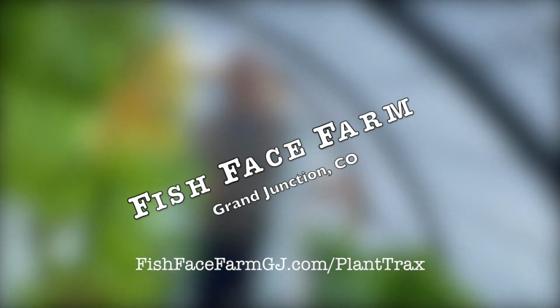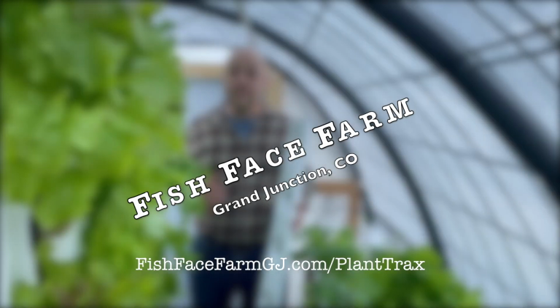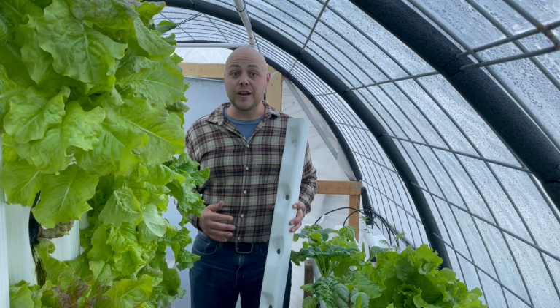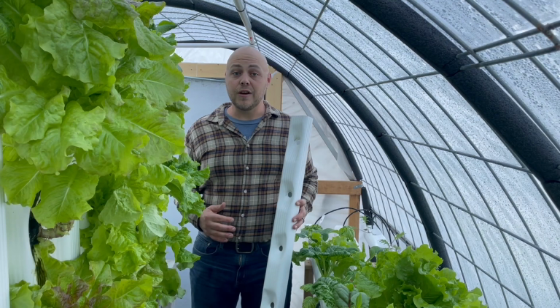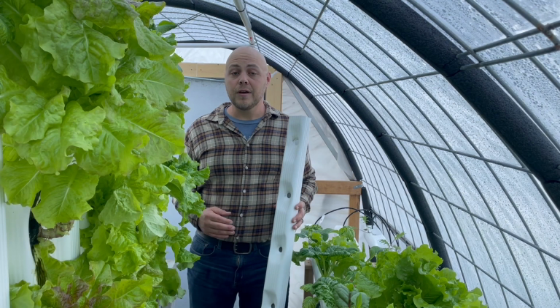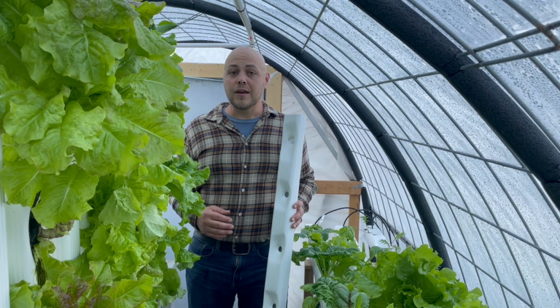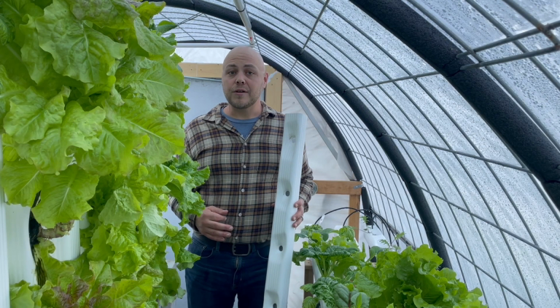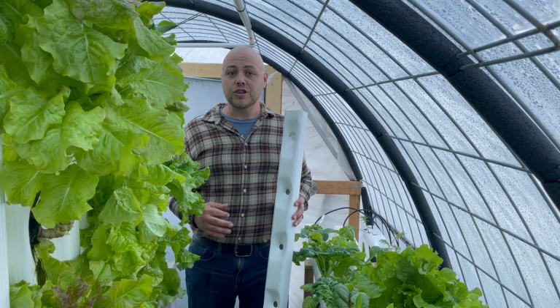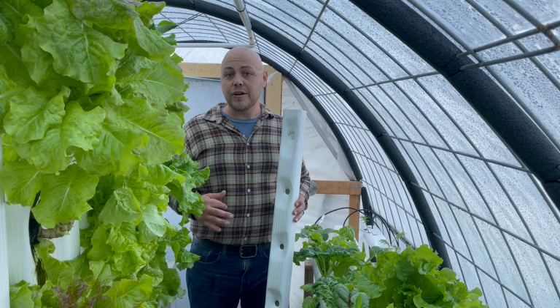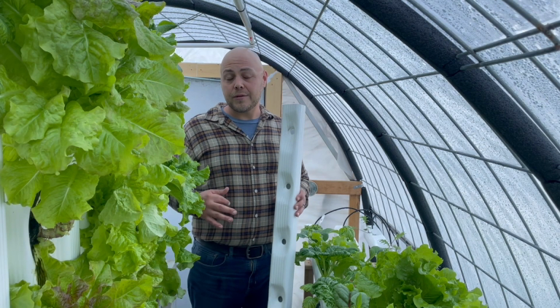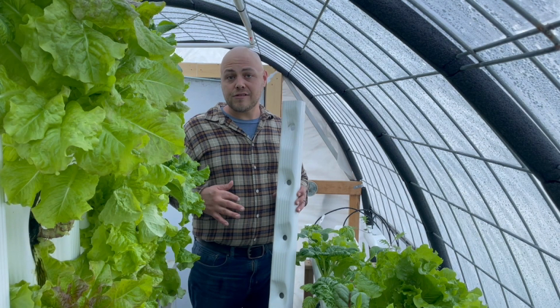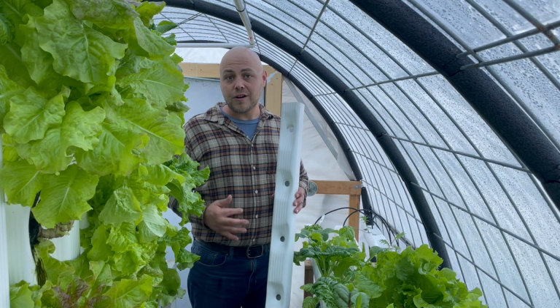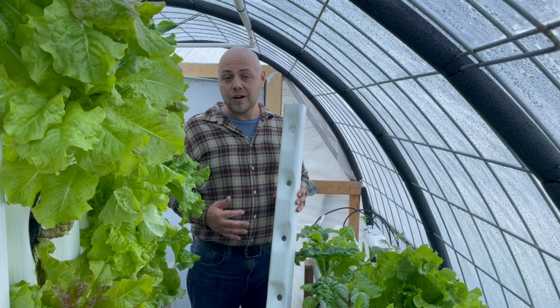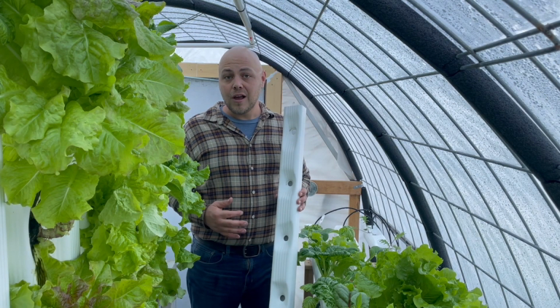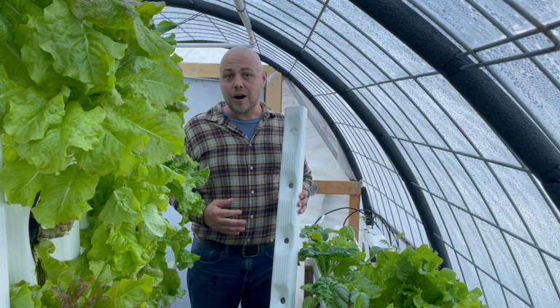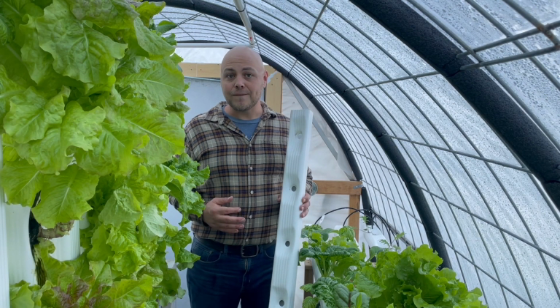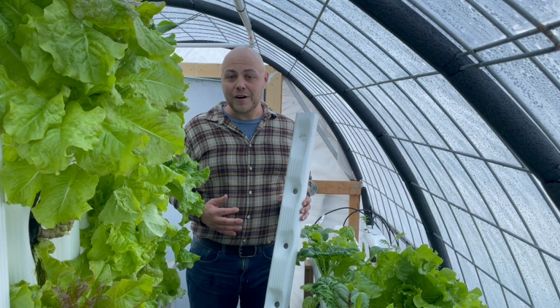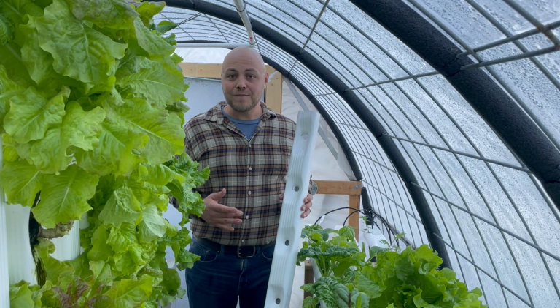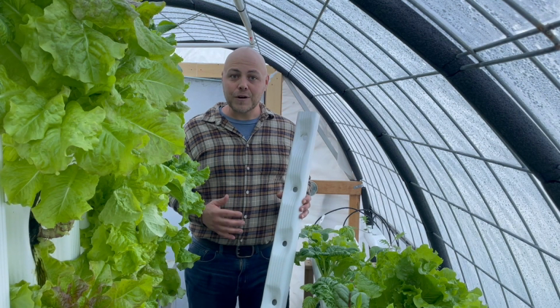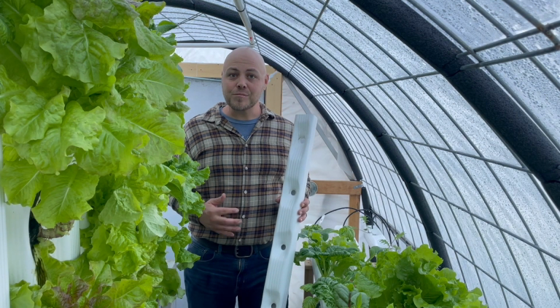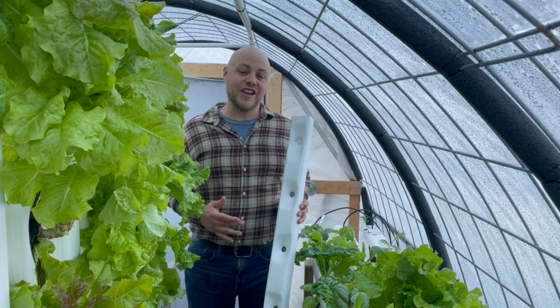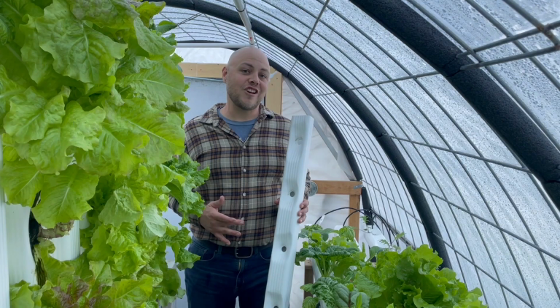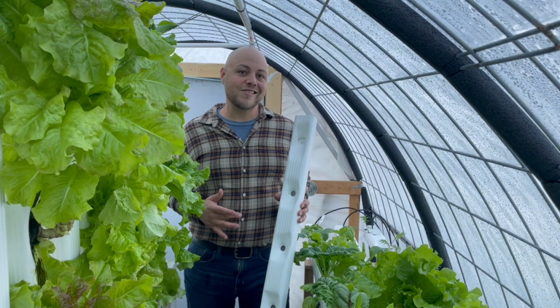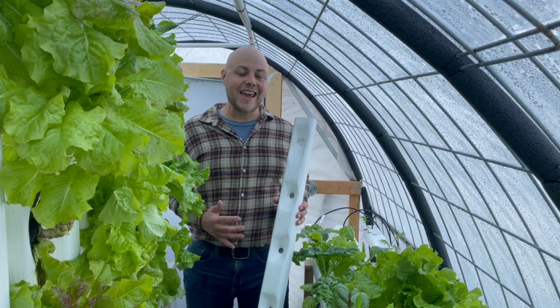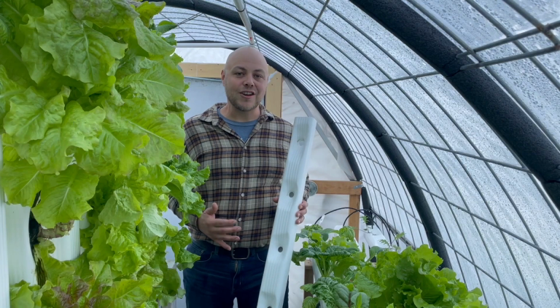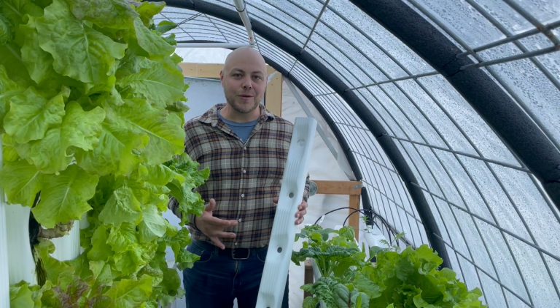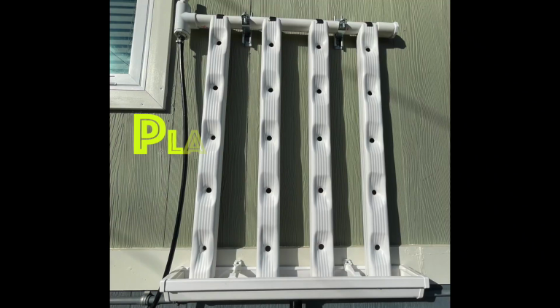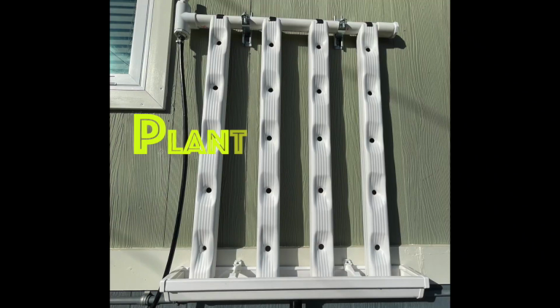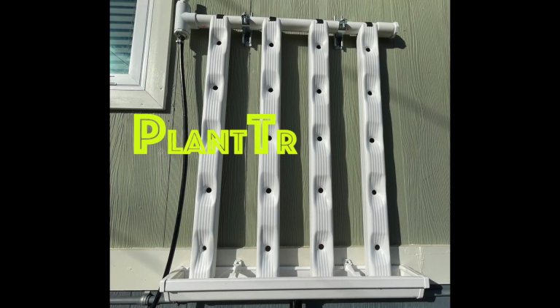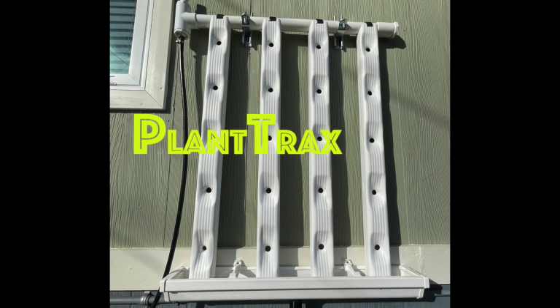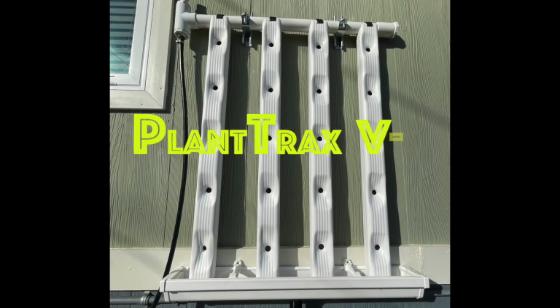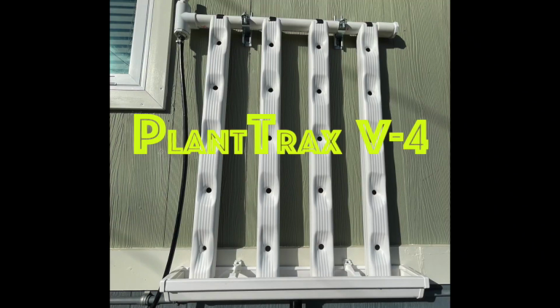This video is going to show you how to install our very first plant tracks kit called the Plant Tracks V4.